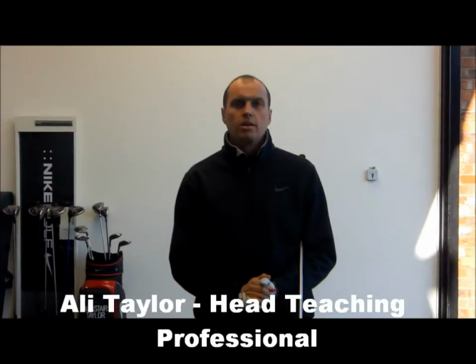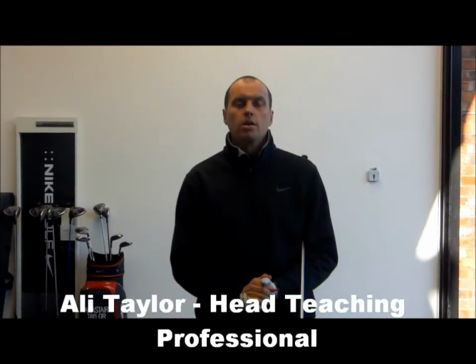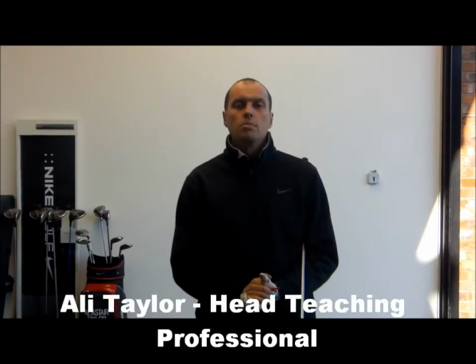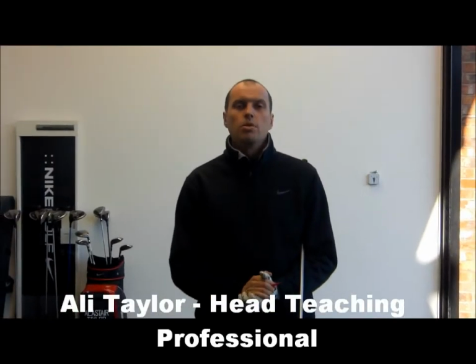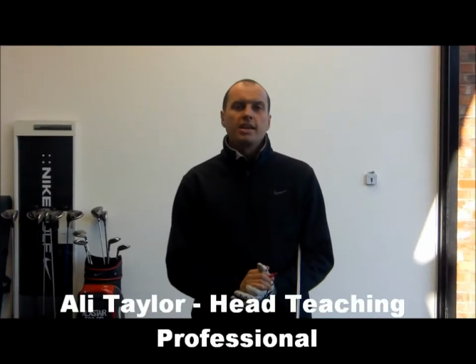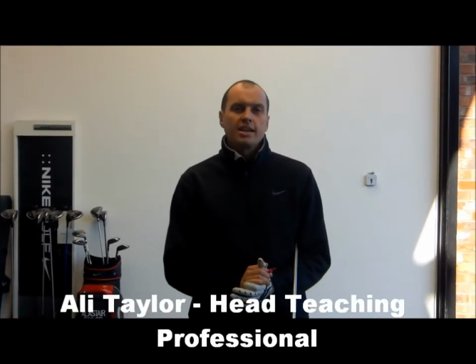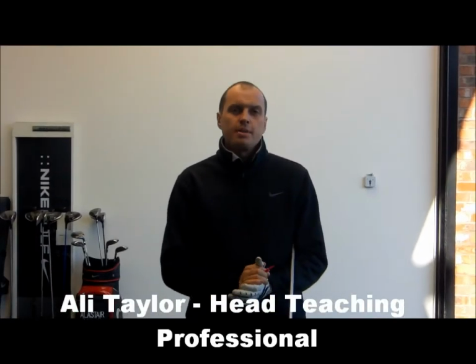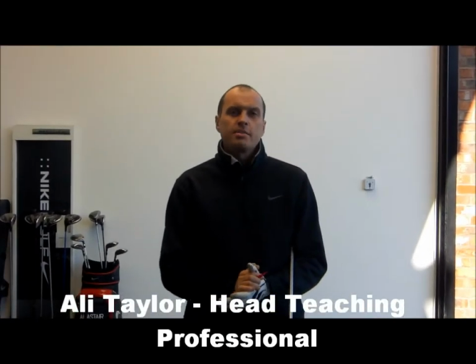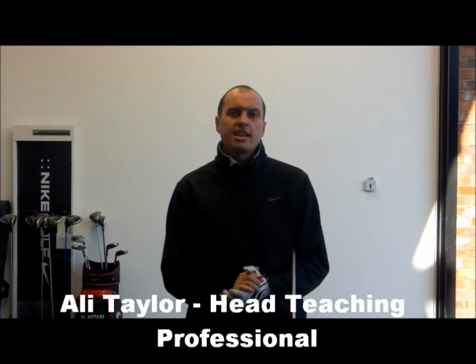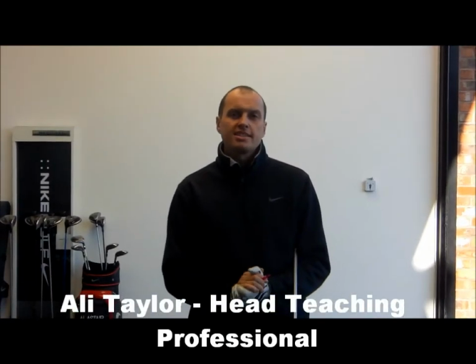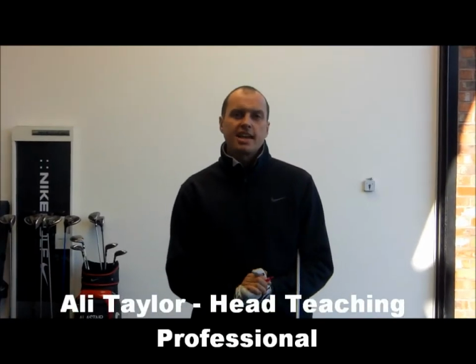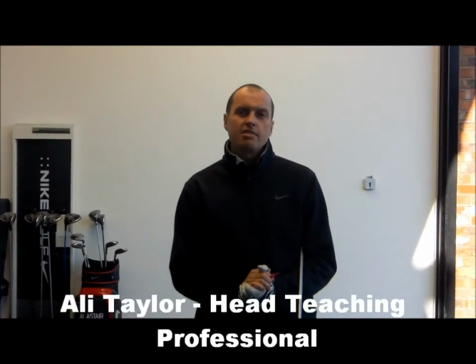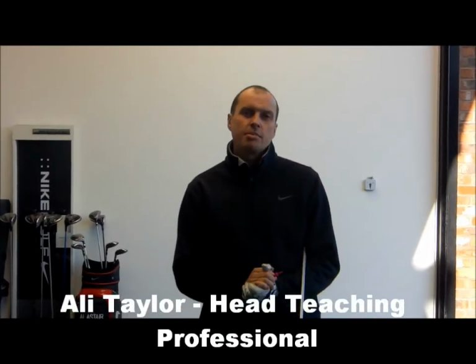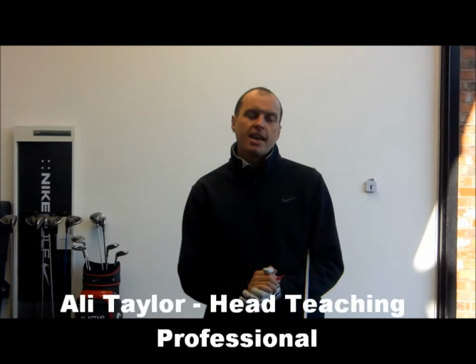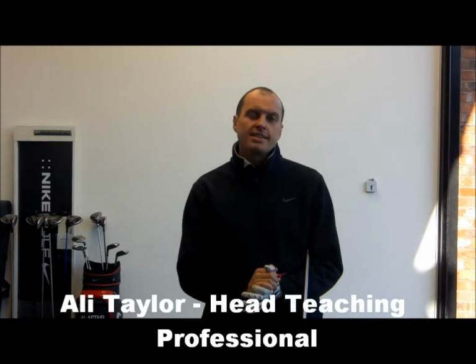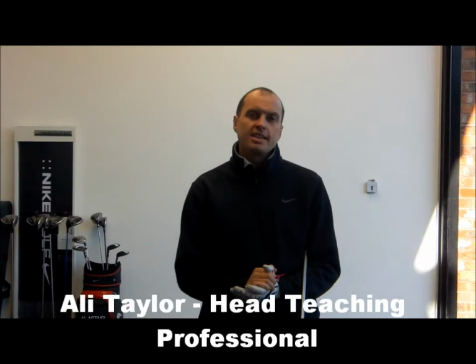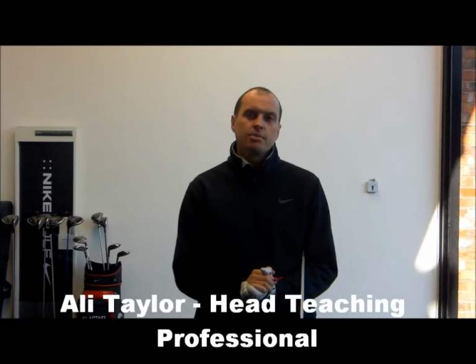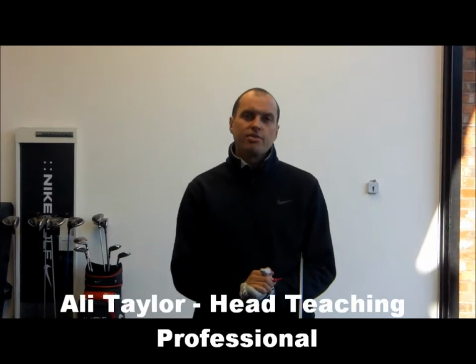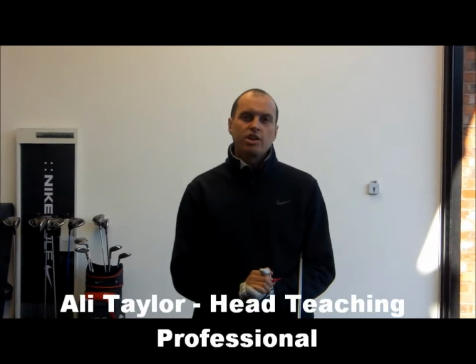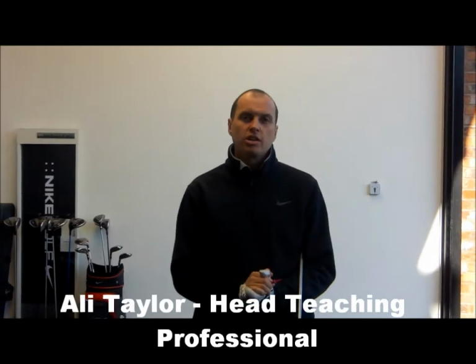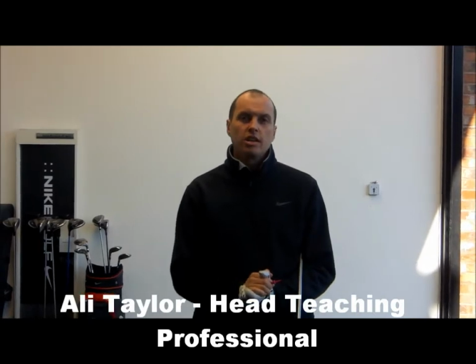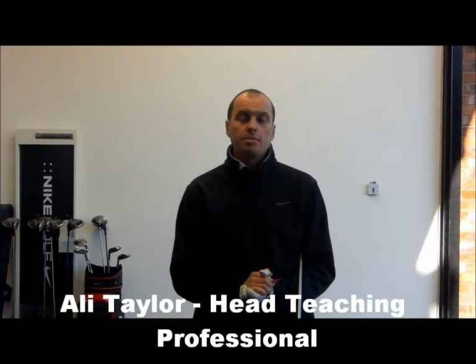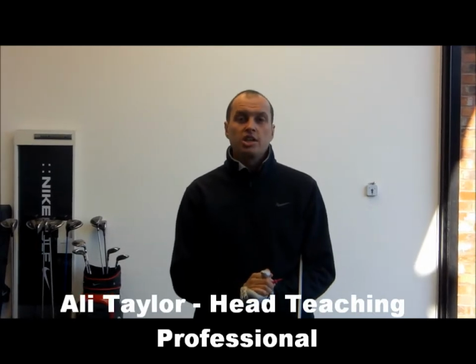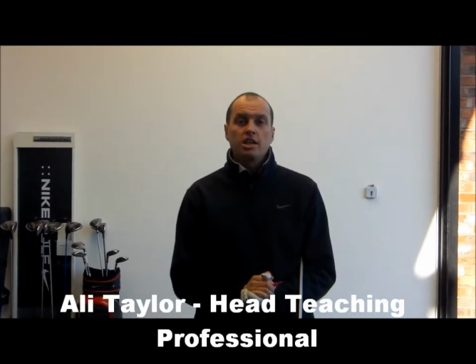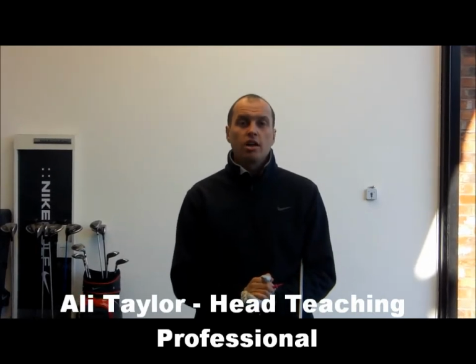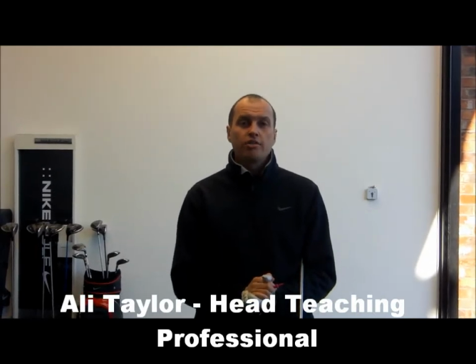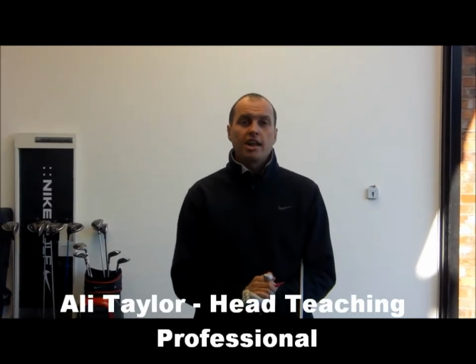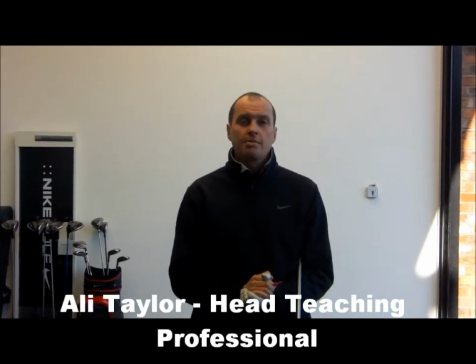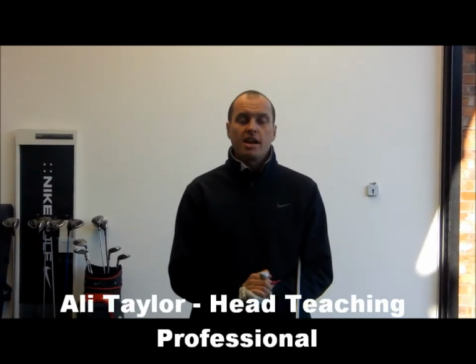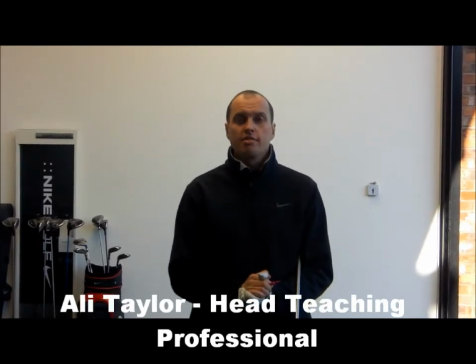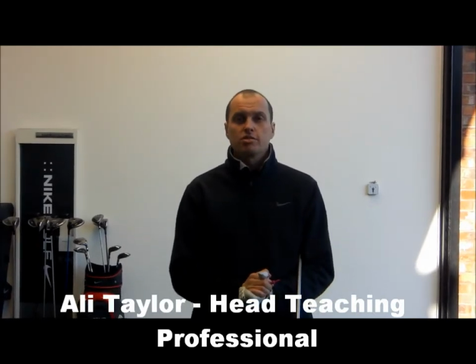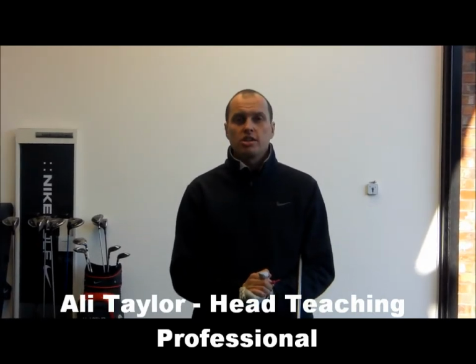Good morning guys, my name is Alistair Taylor. I'm the head teaching professional at the PGA Golf Academy at Heronsreach.